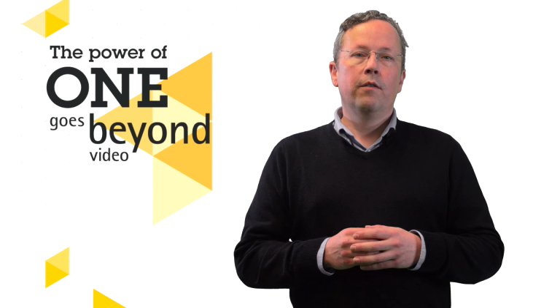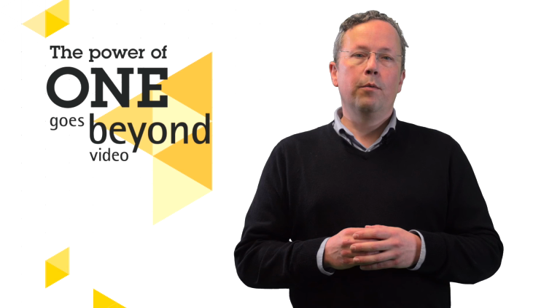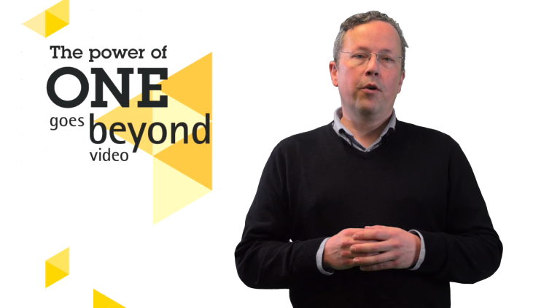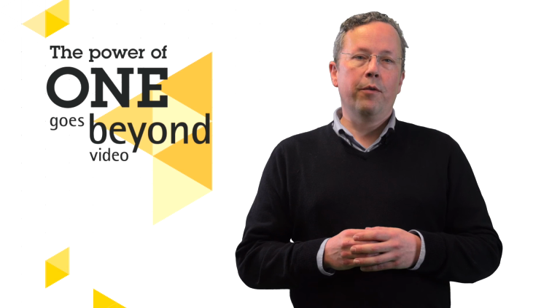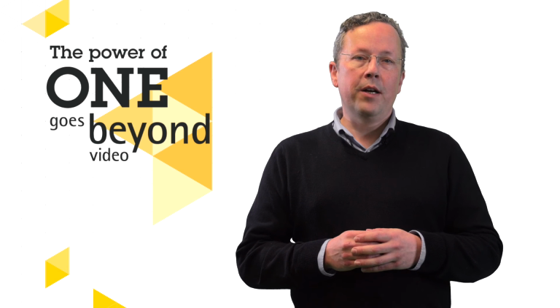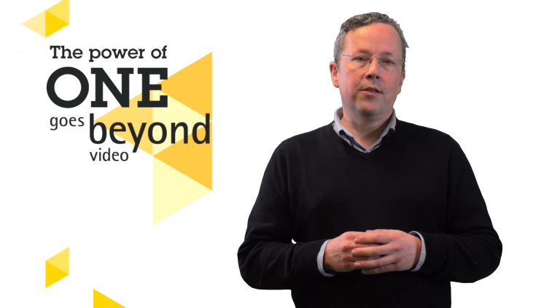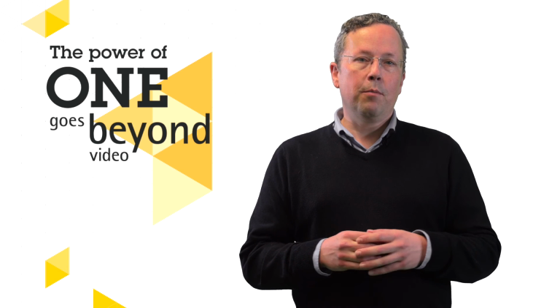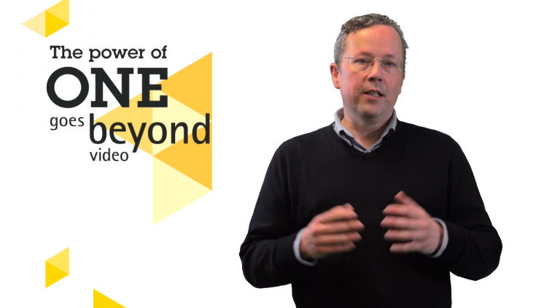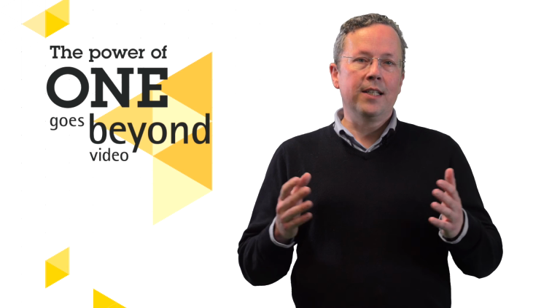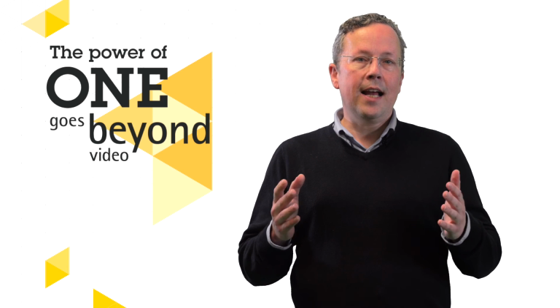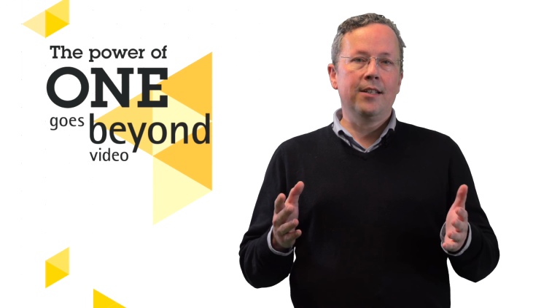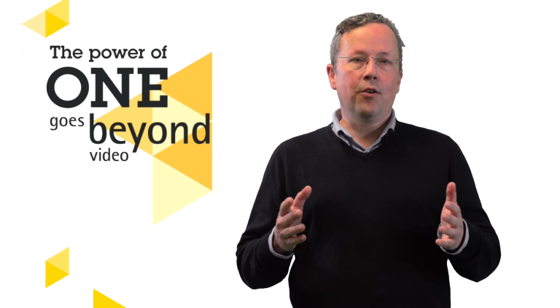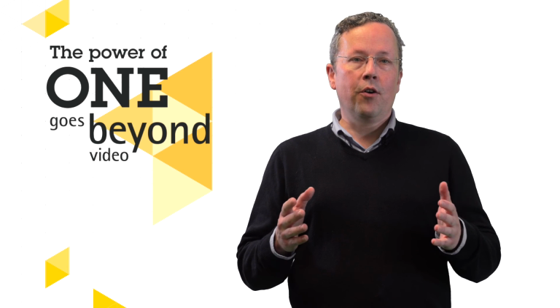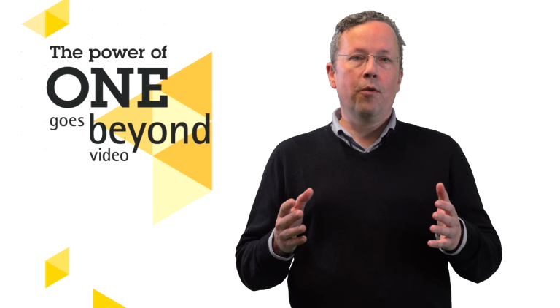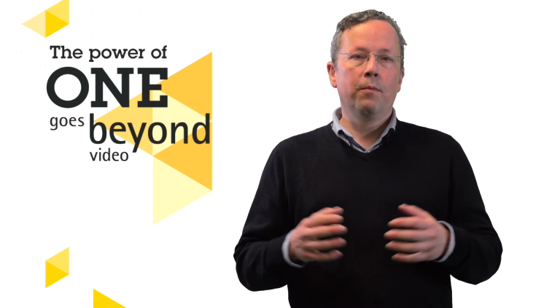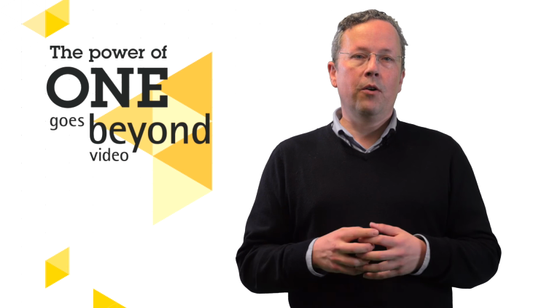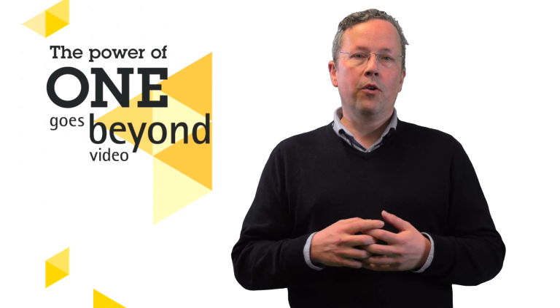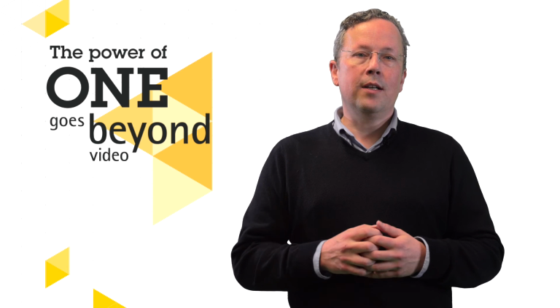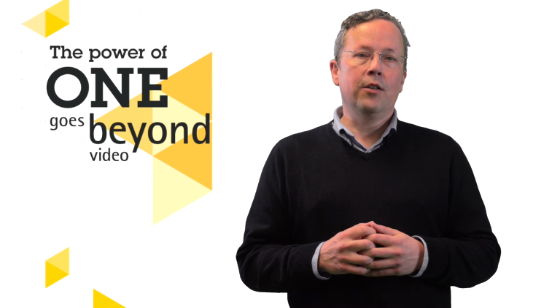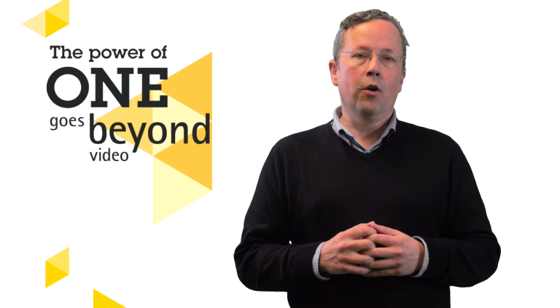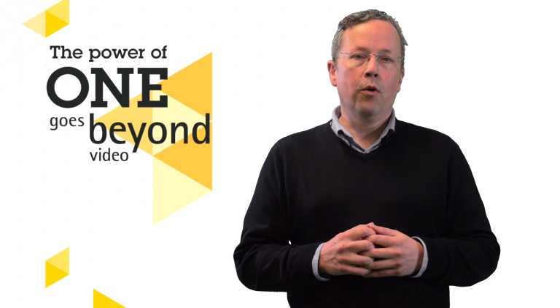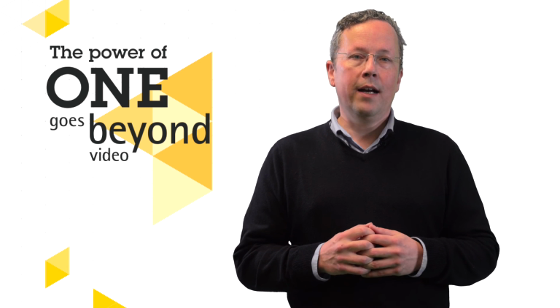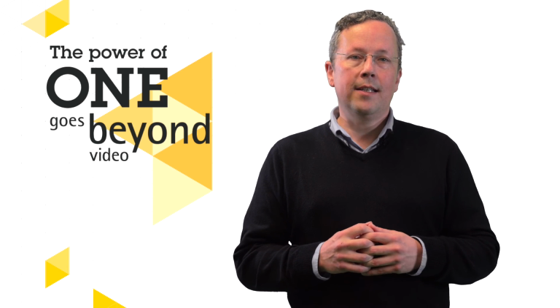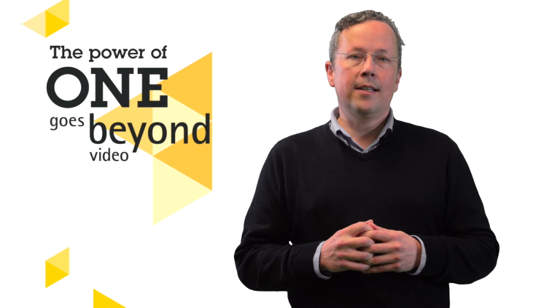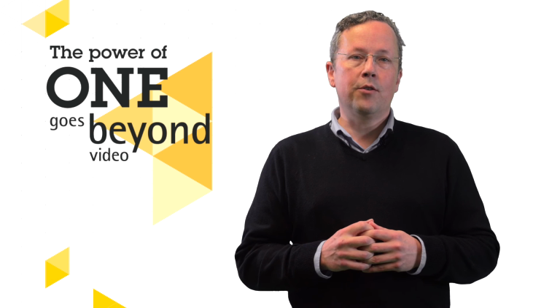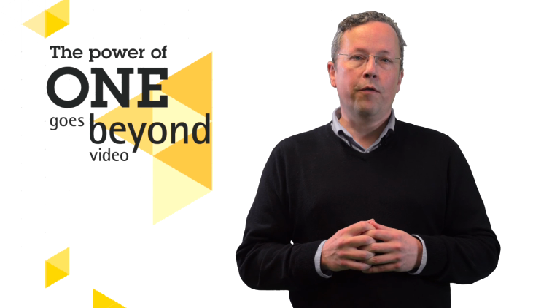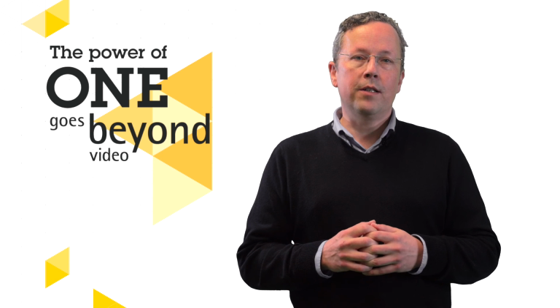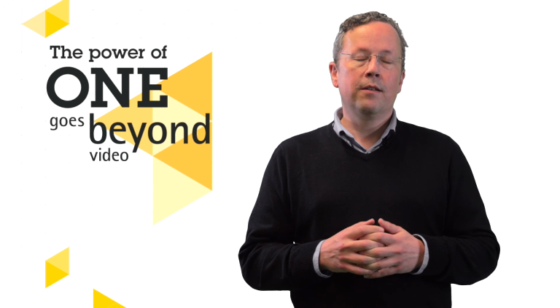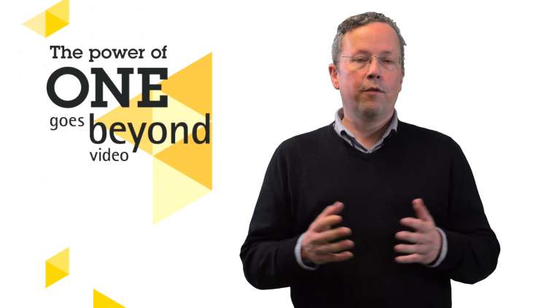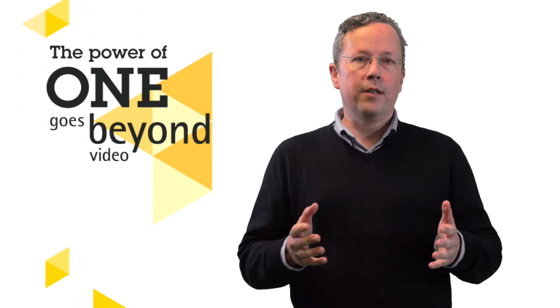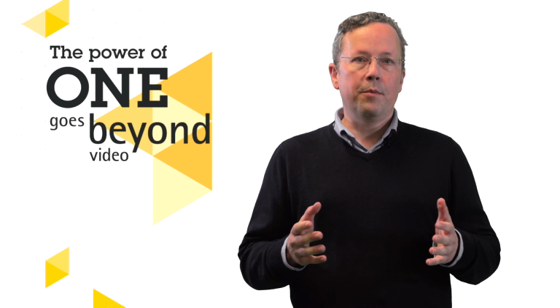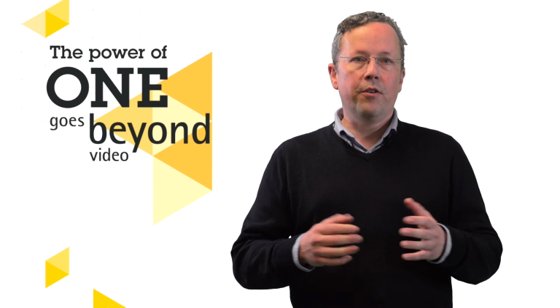For more information please visit Axis.com or contact your local Axis sales office for a demonstration.